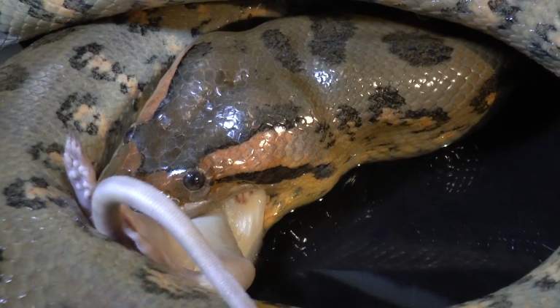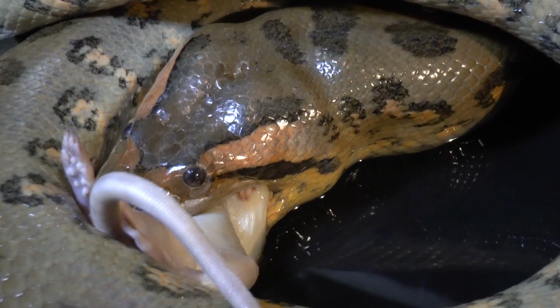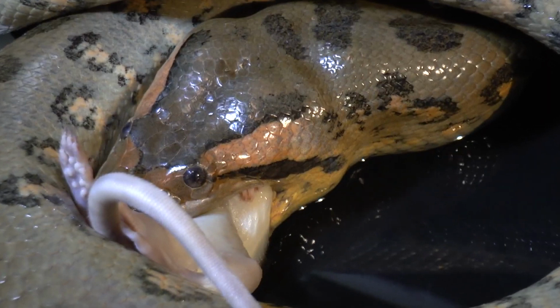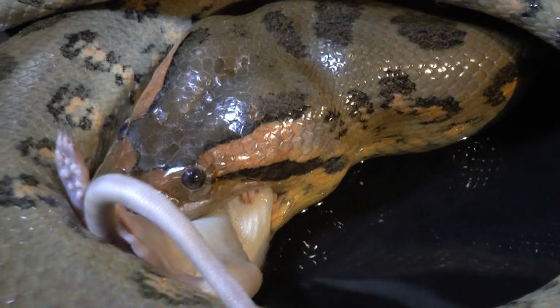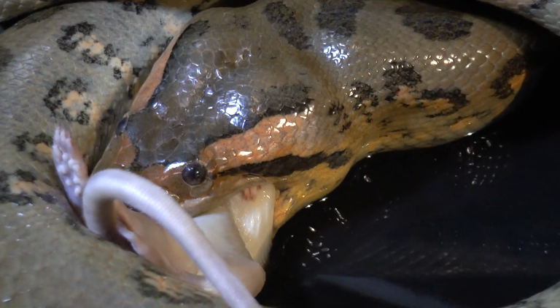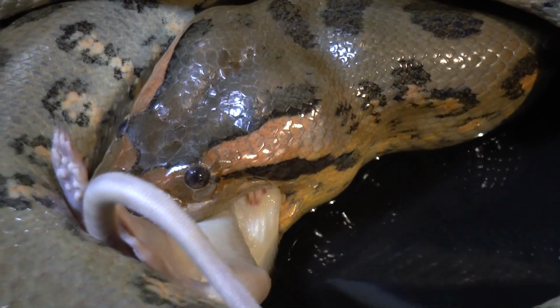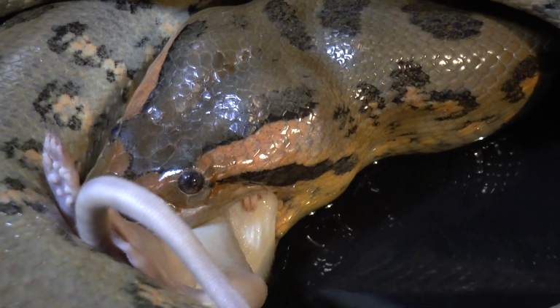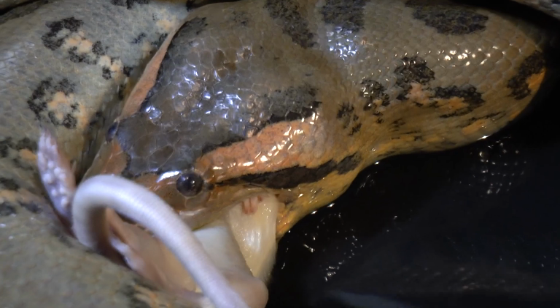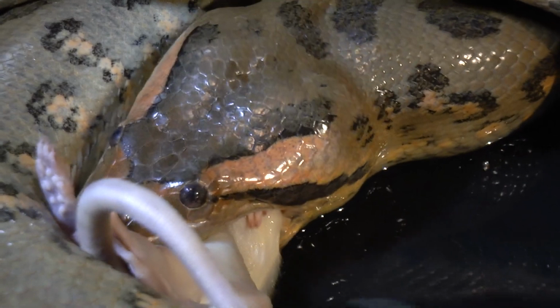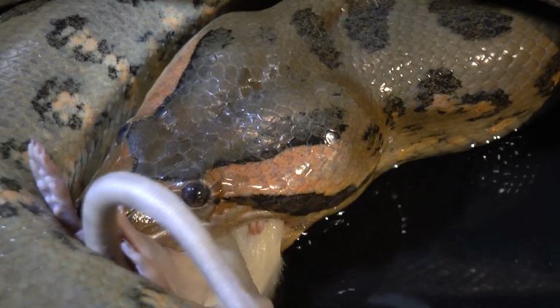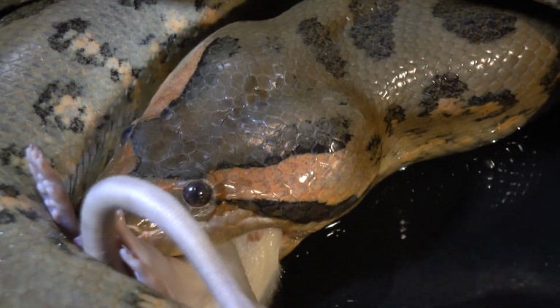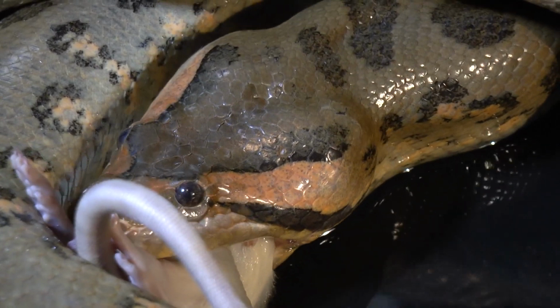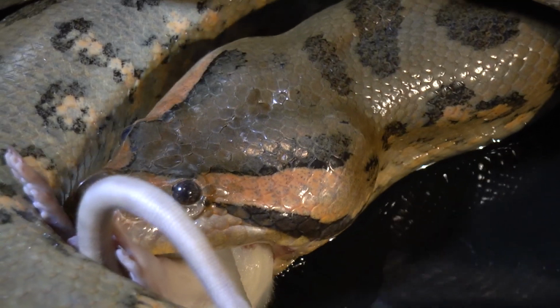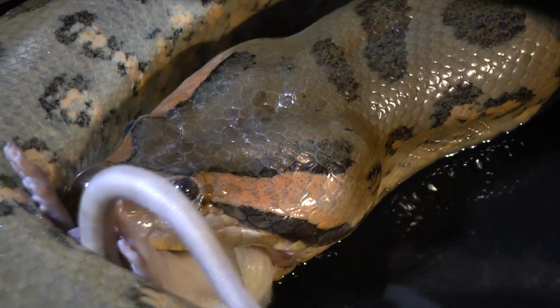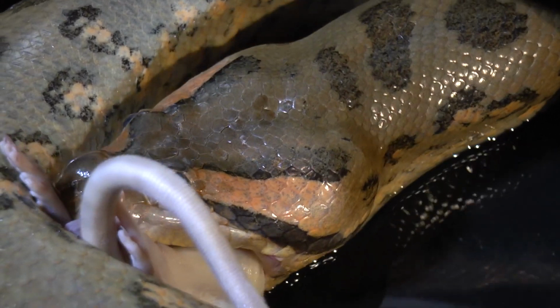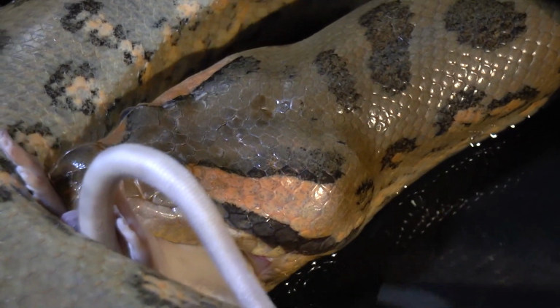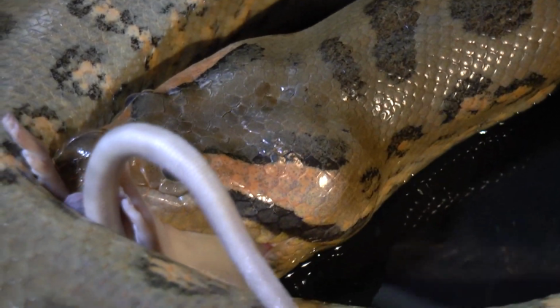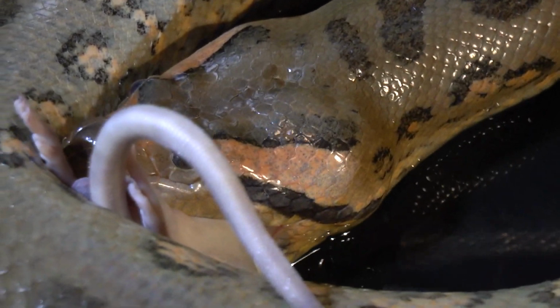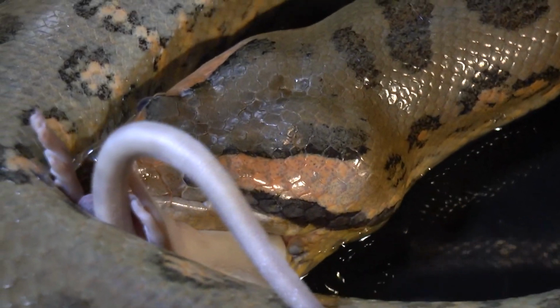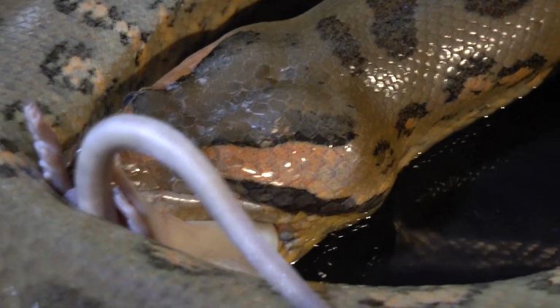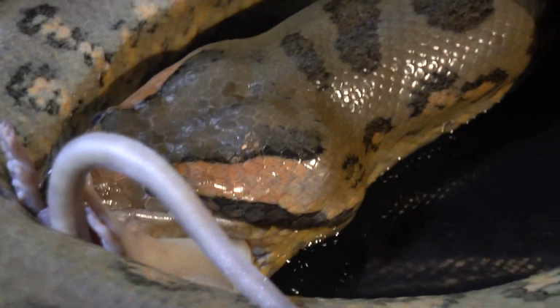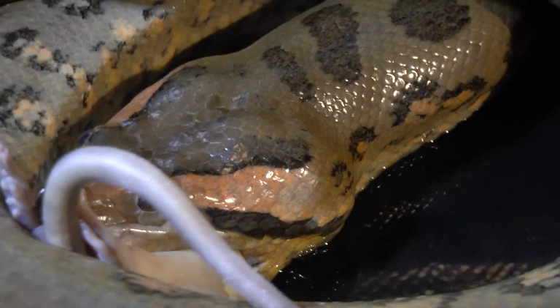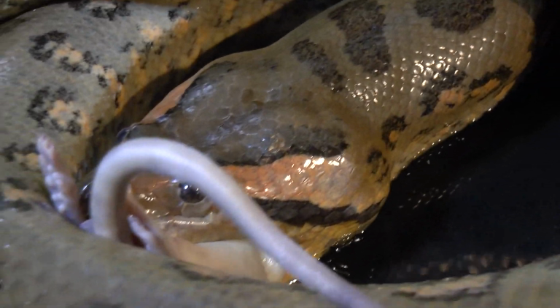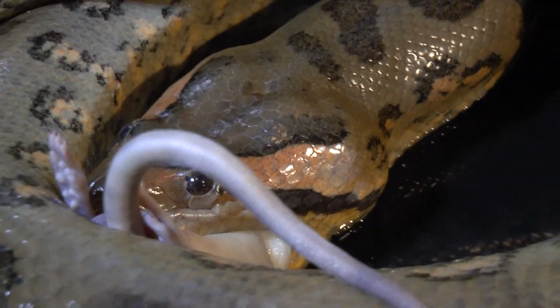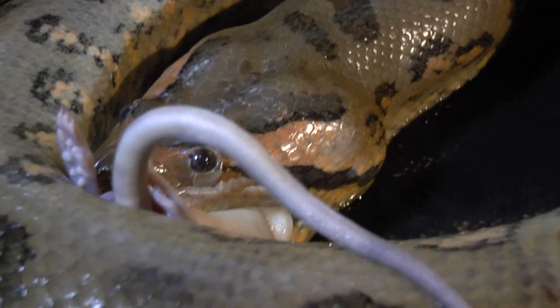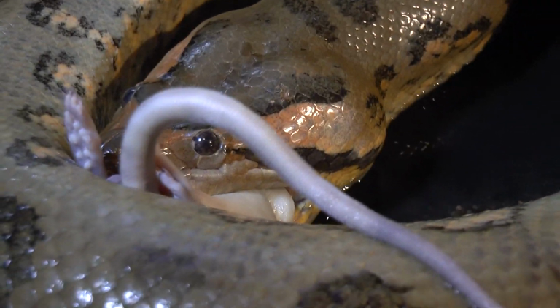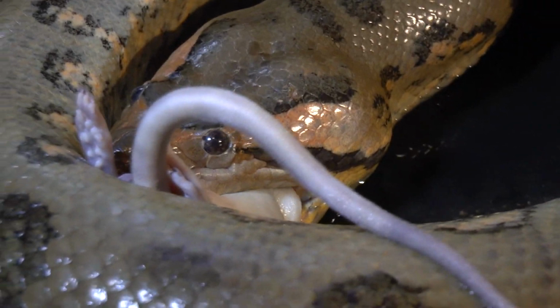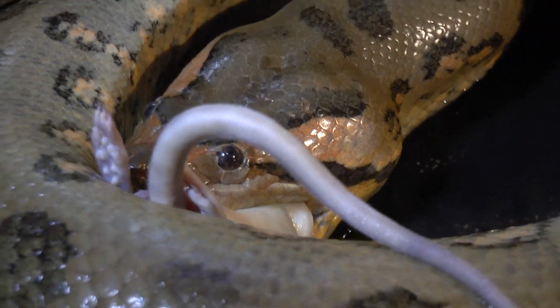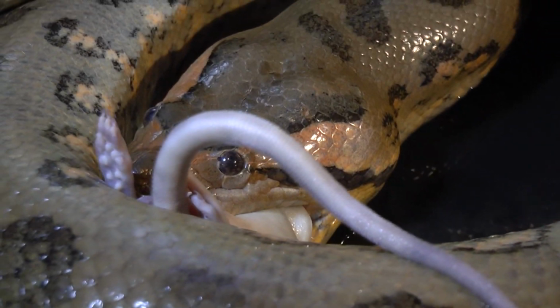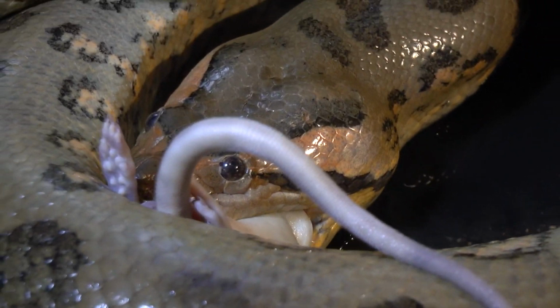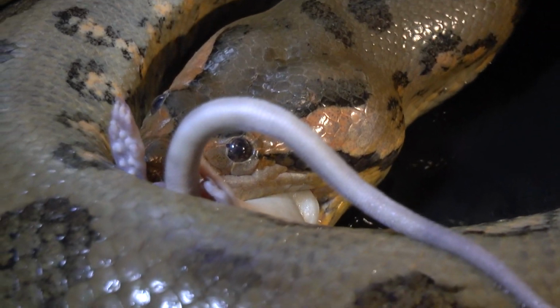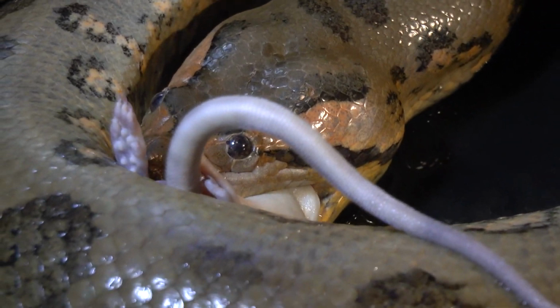Since the snakes lack limbs, they use their own bodies to shove the food further into their mouths.